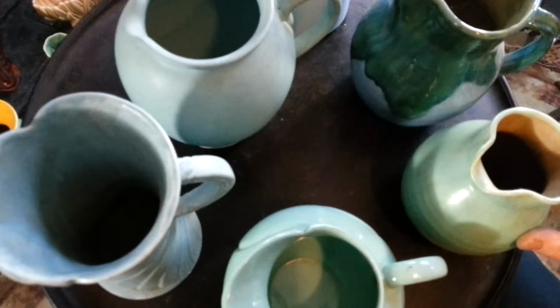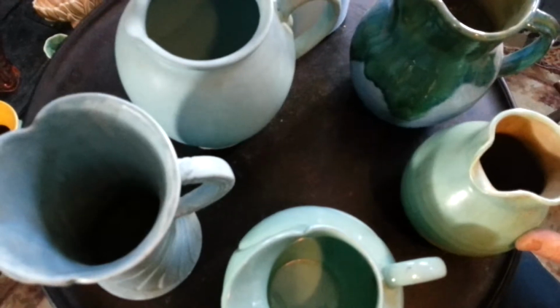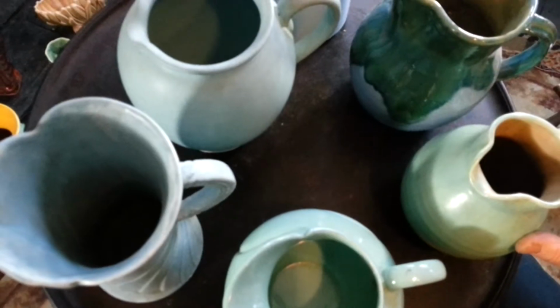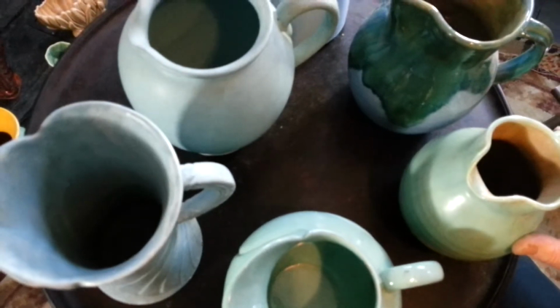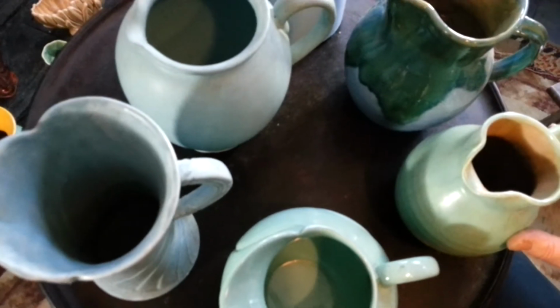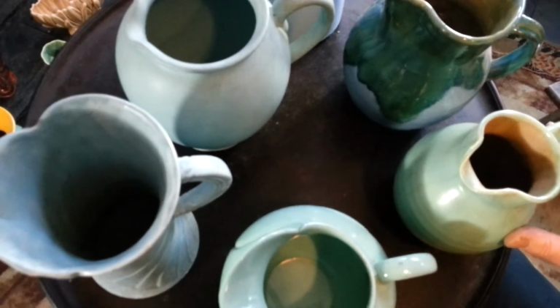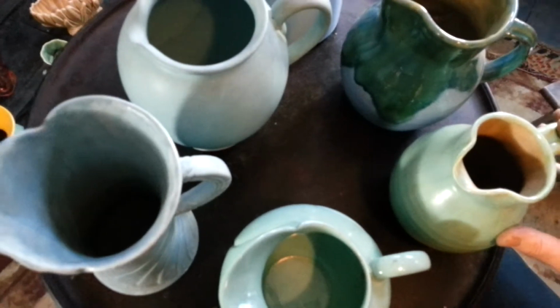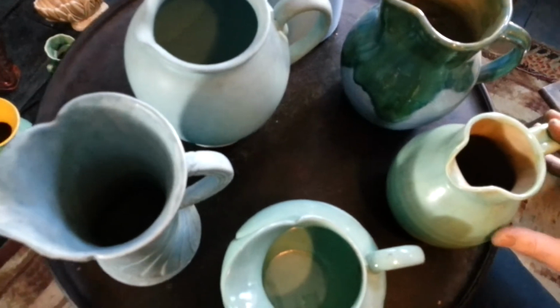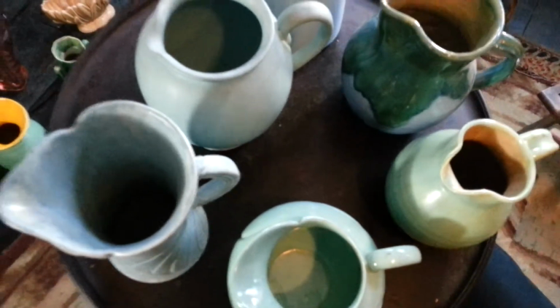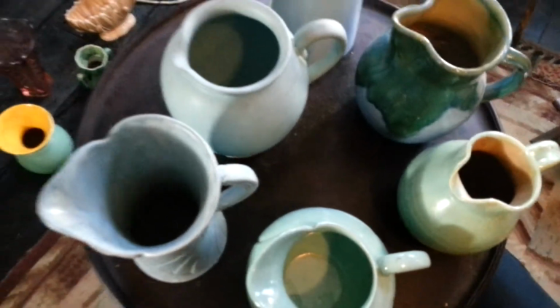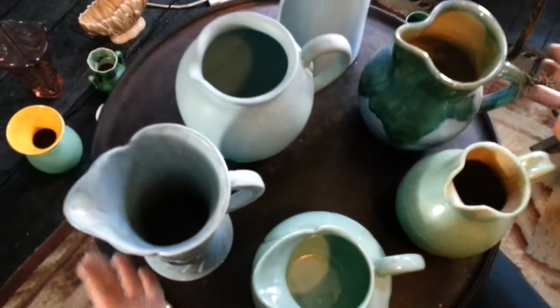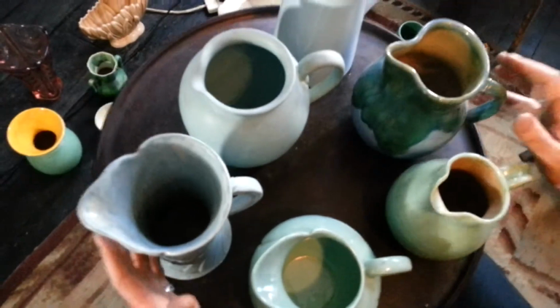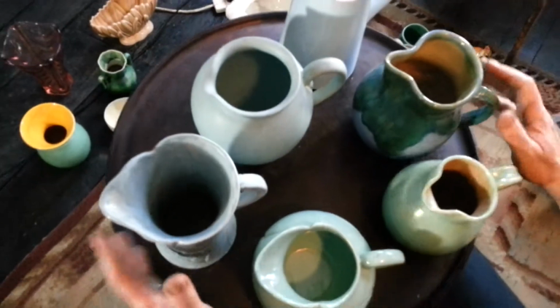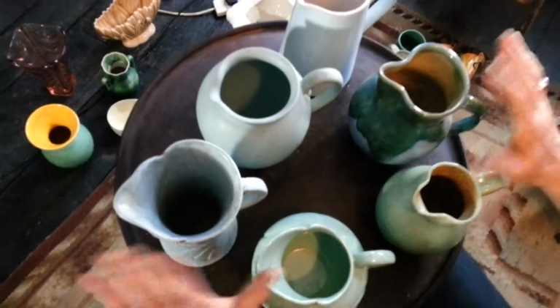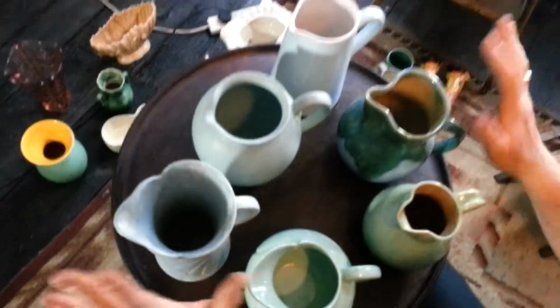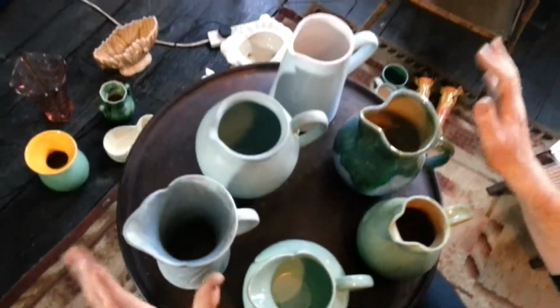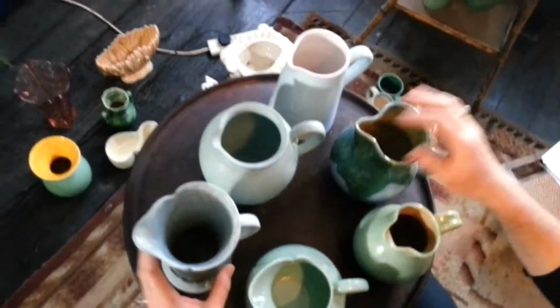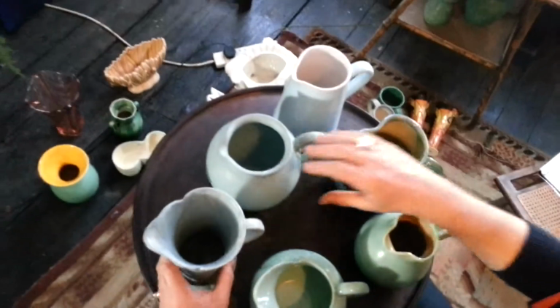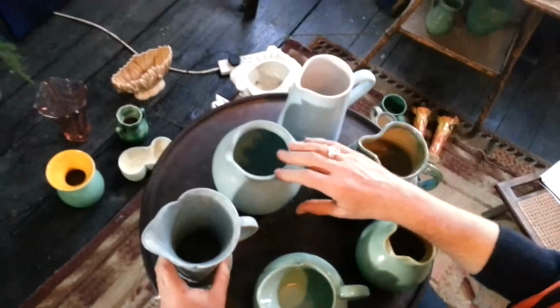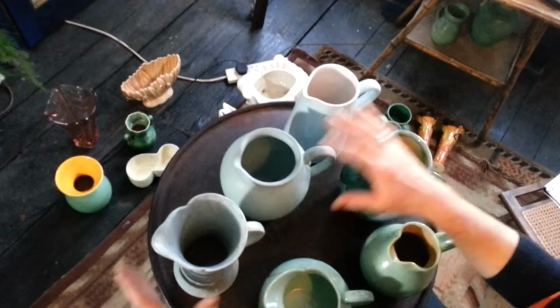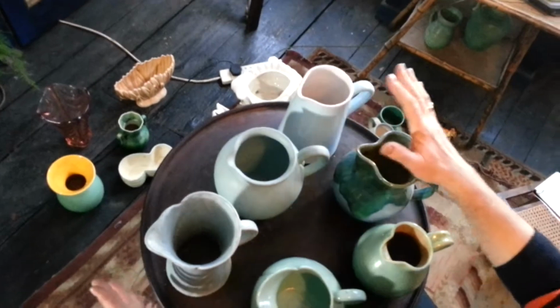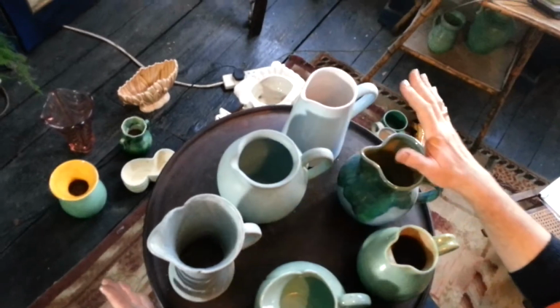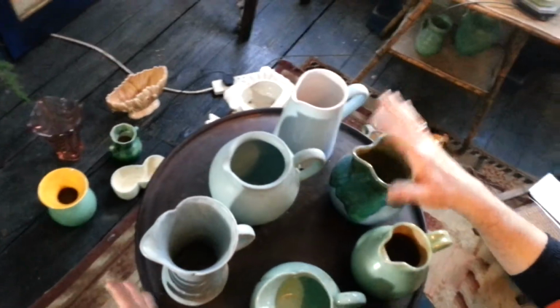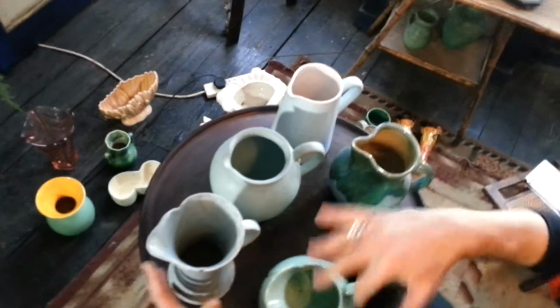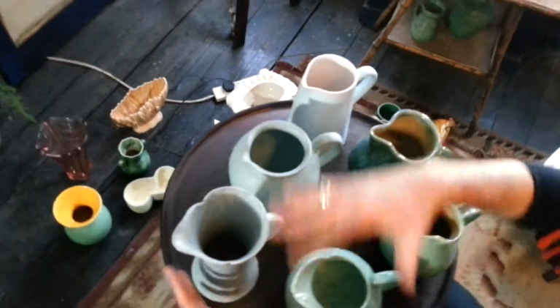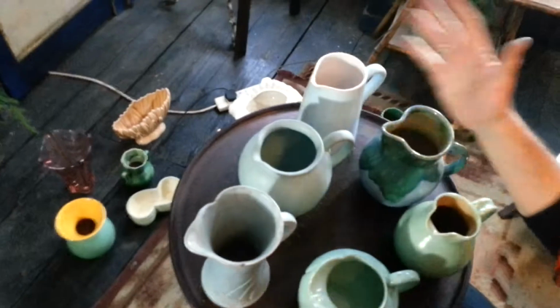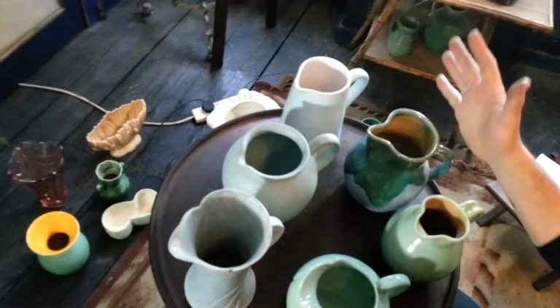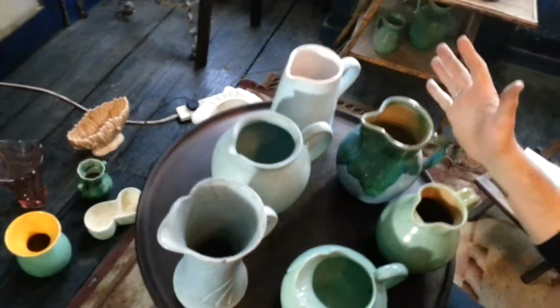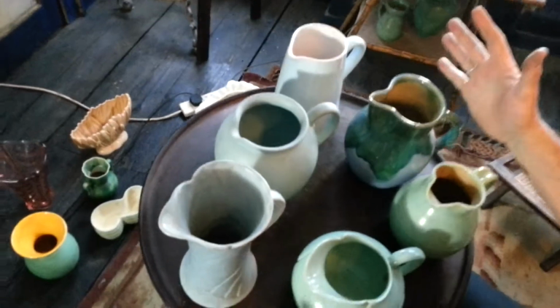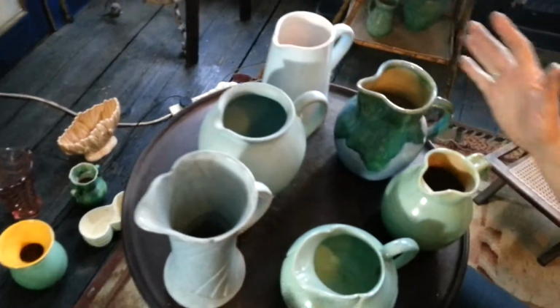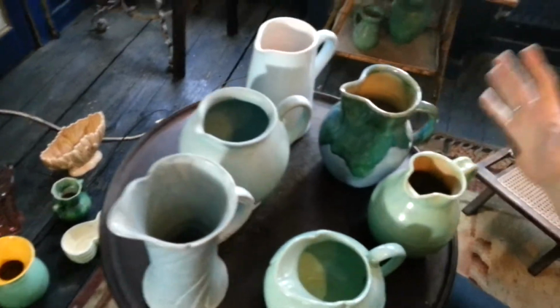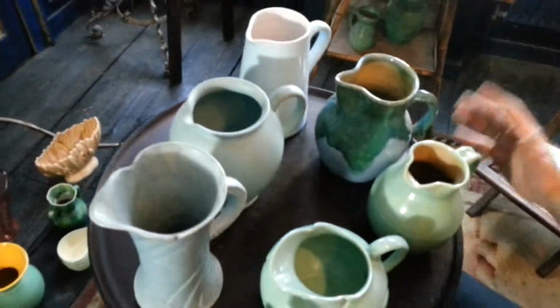Right, ladies and gentlemen, speed of lightning listings today. We're clearing a house in Spitalfields, item by item and lot by lot on eBay.